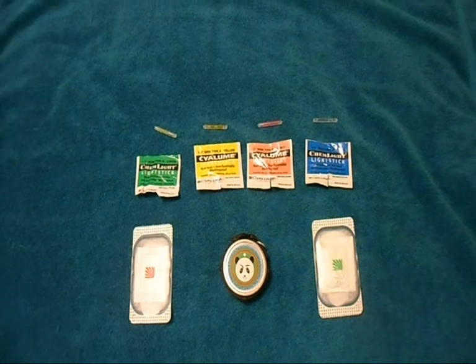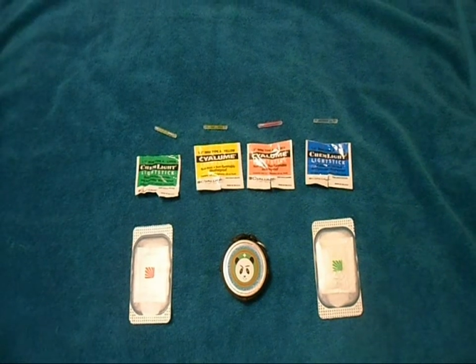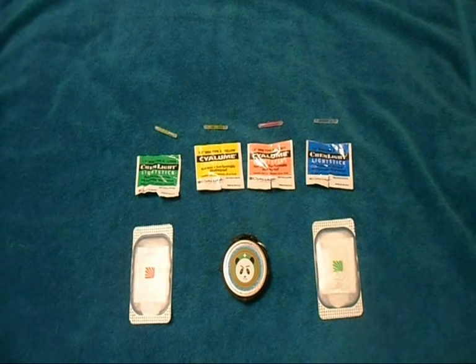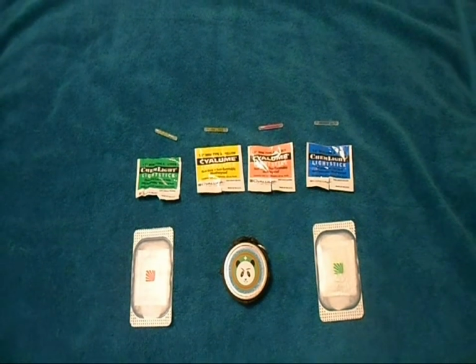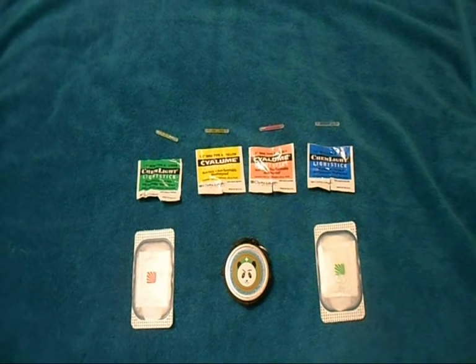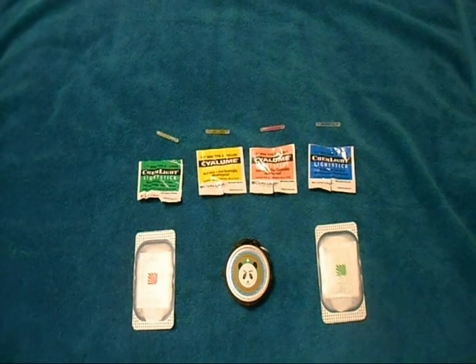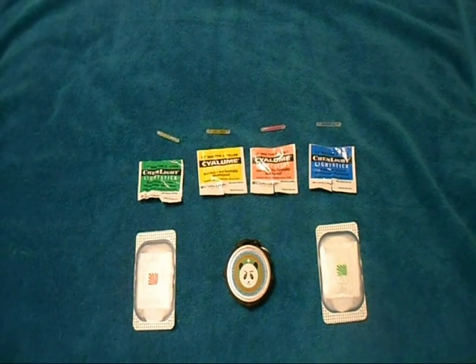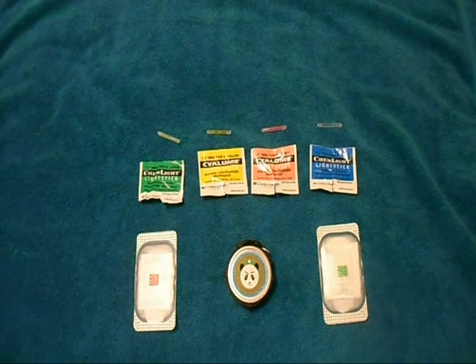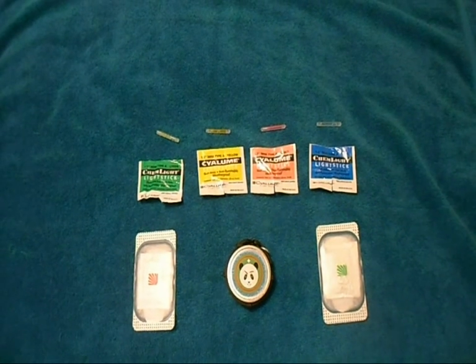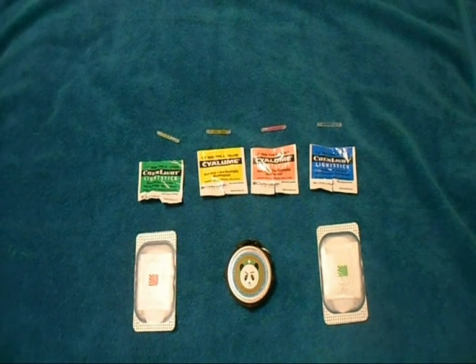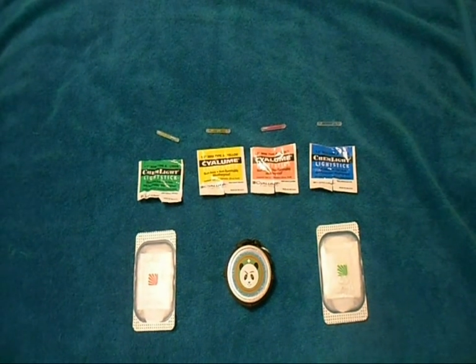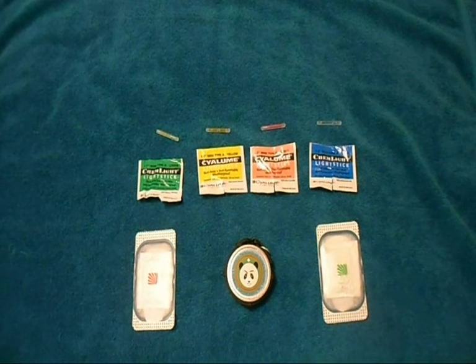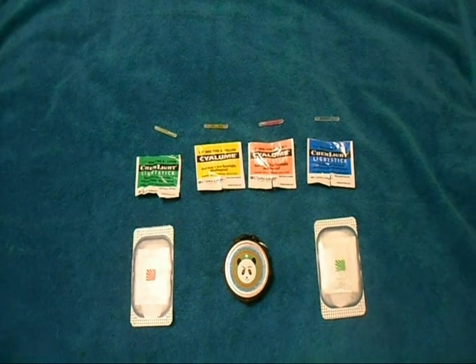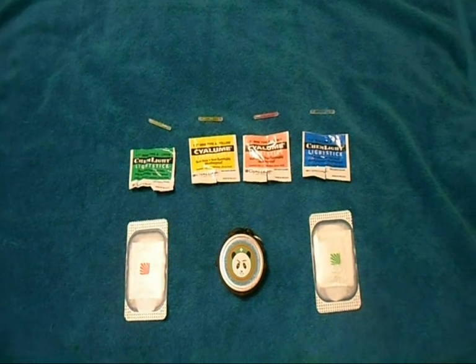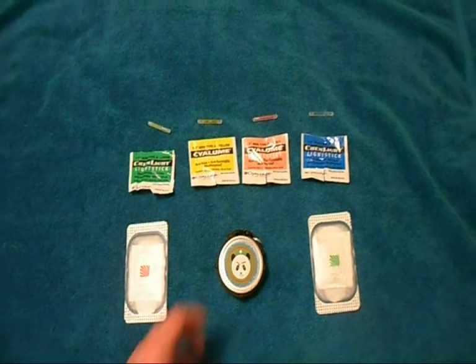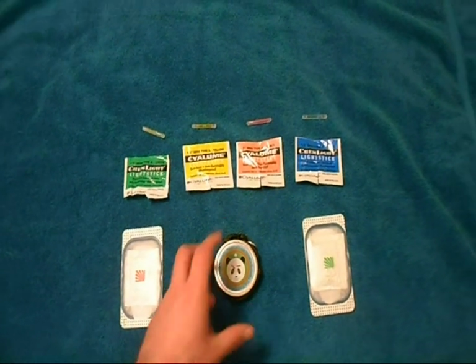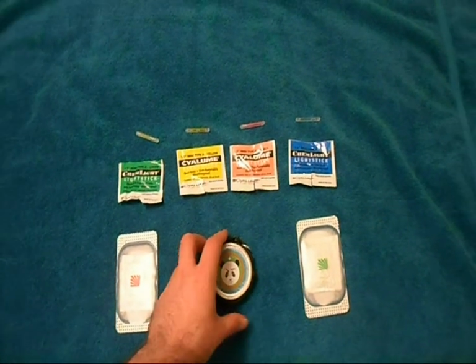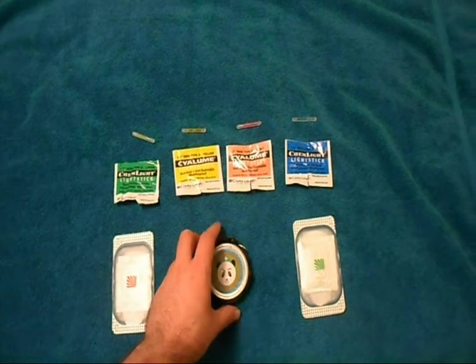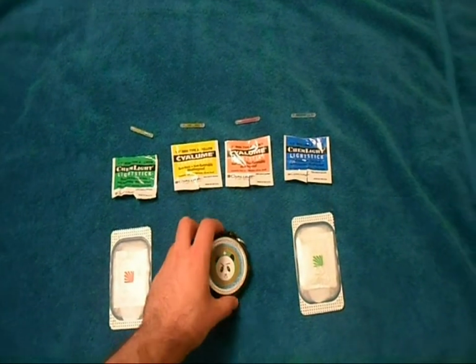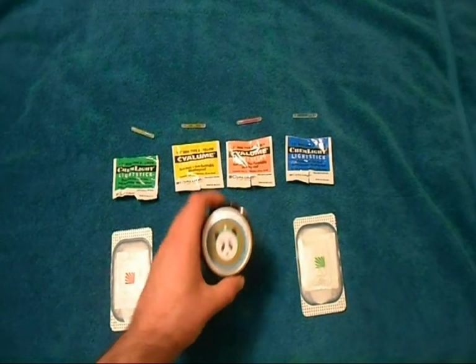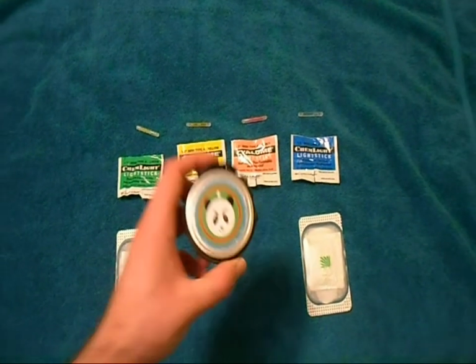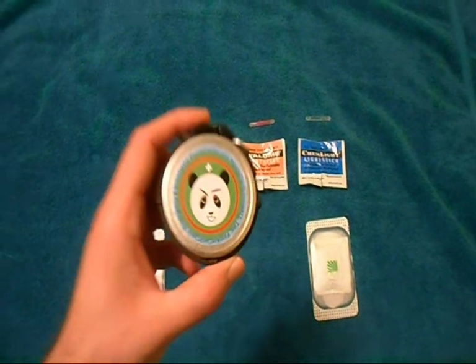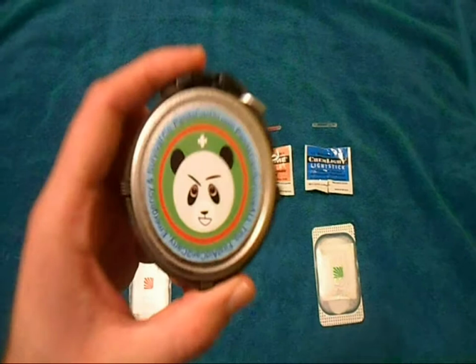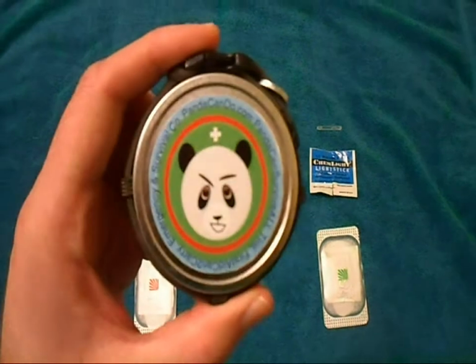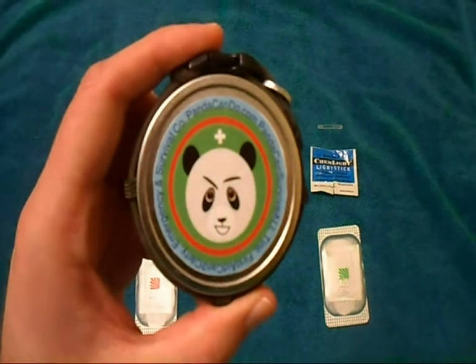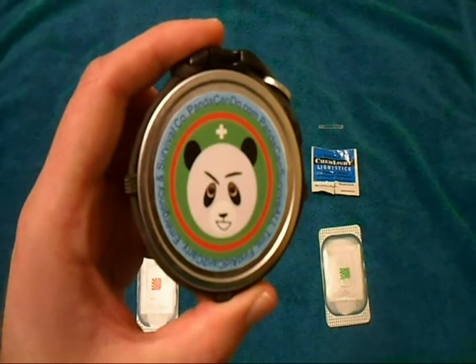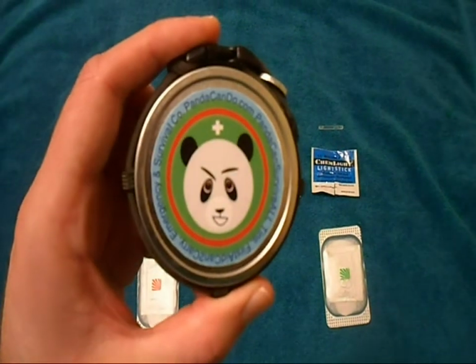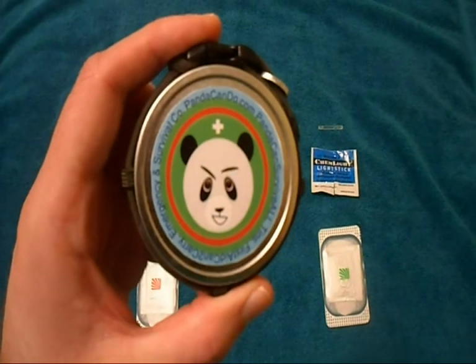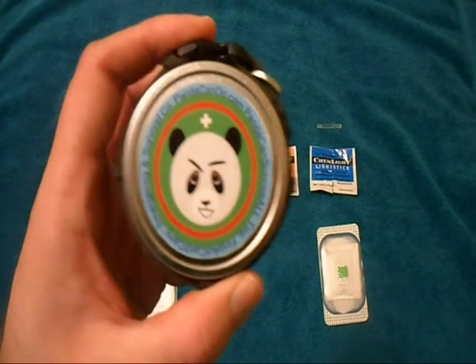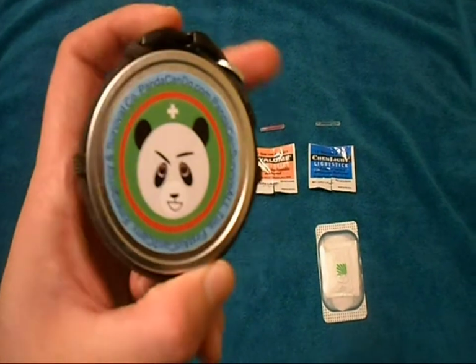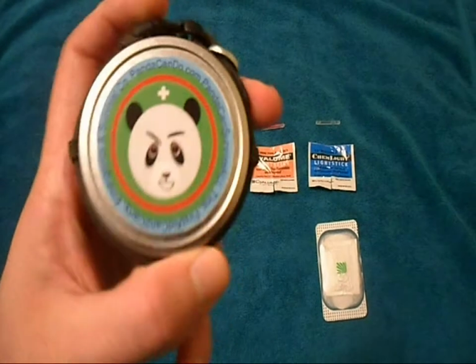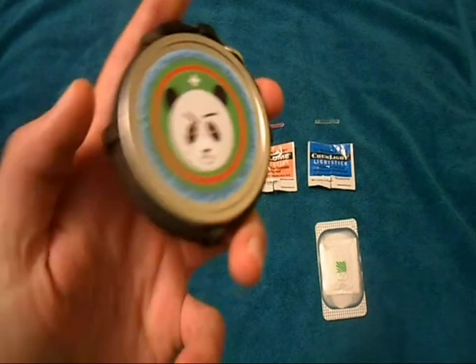This is PandacanDo.com, makers of the Pandacan Survival Tins.